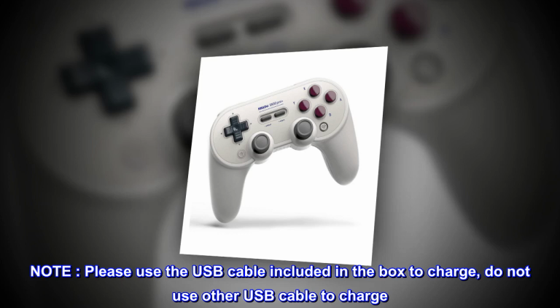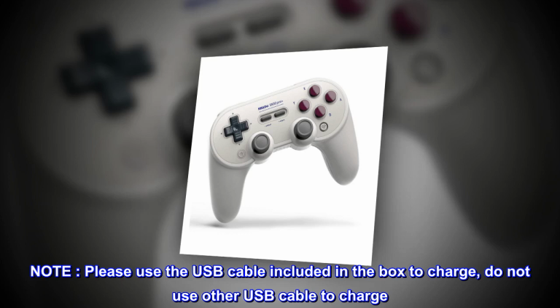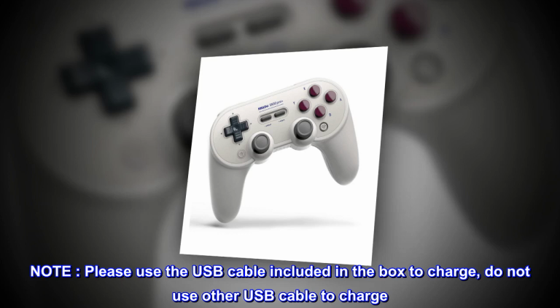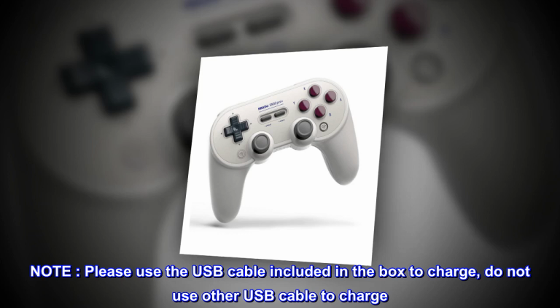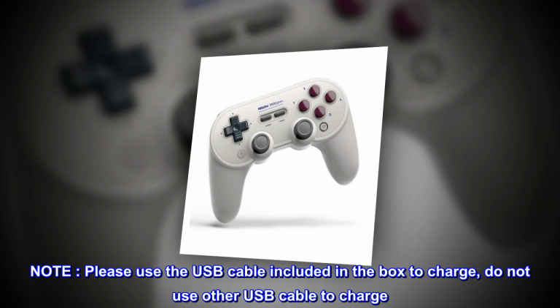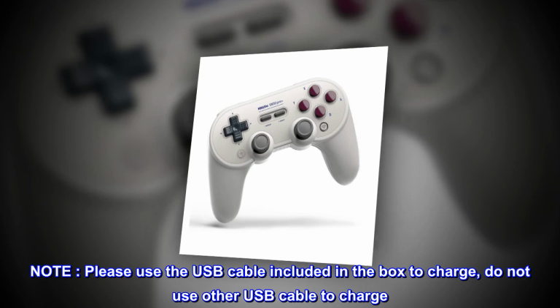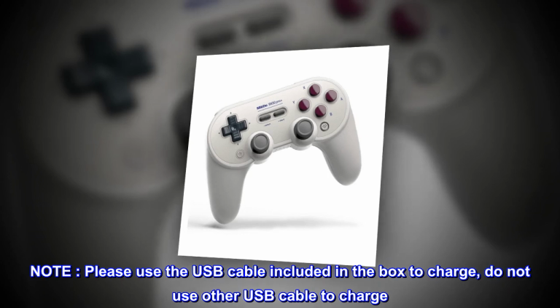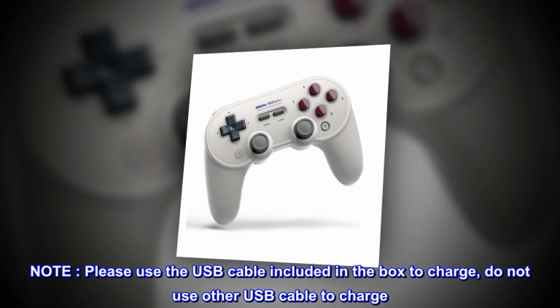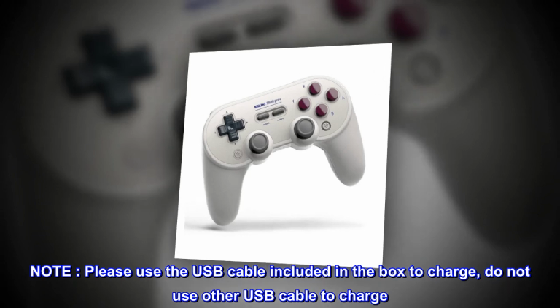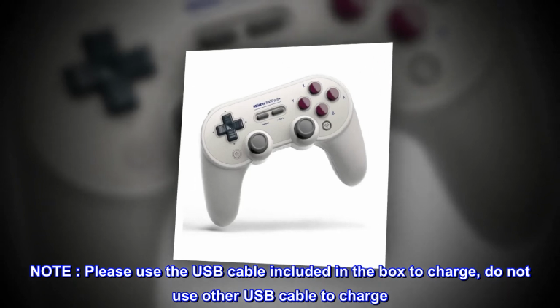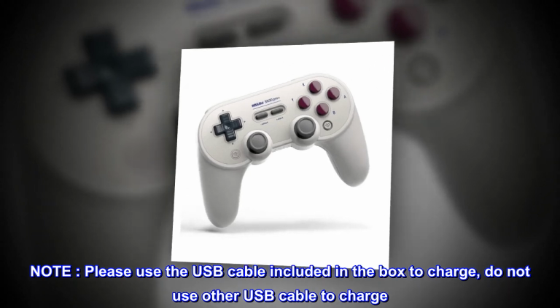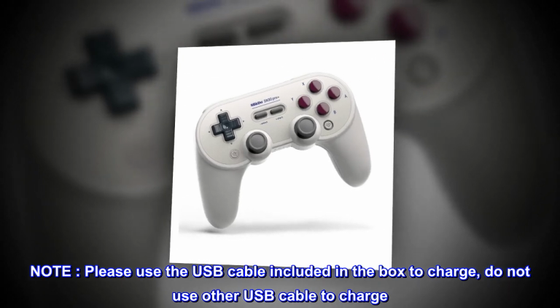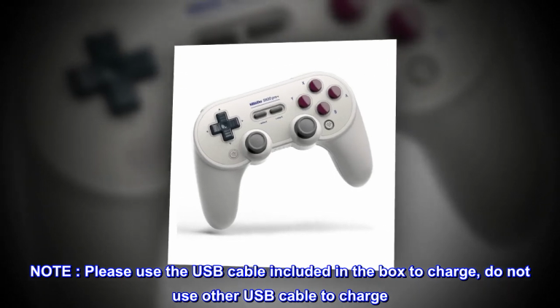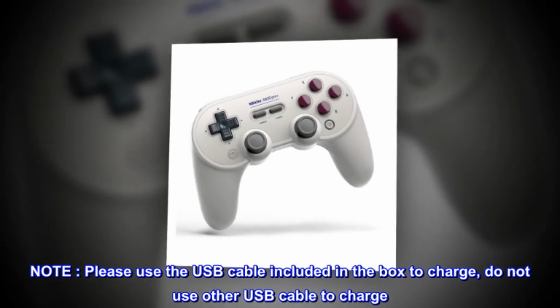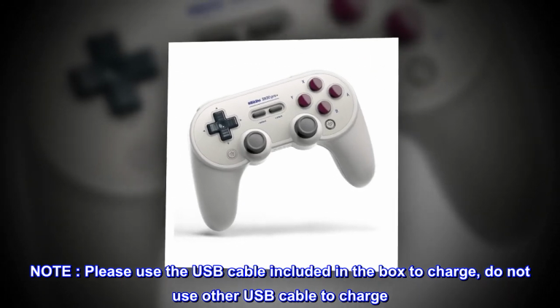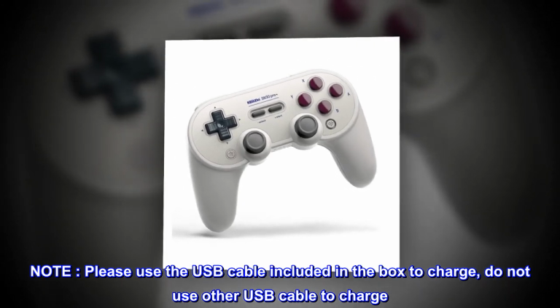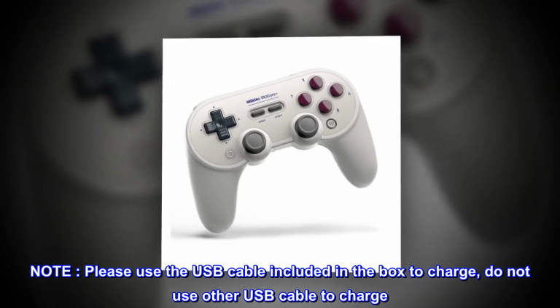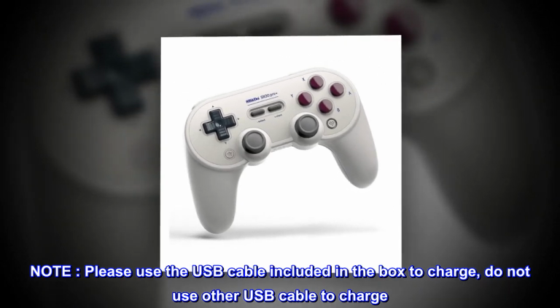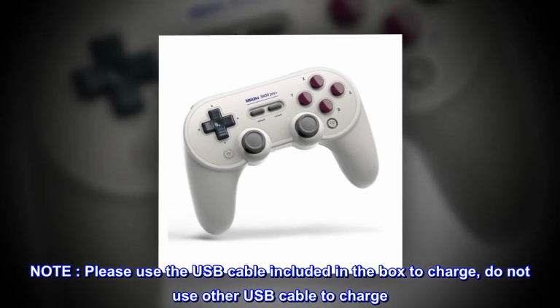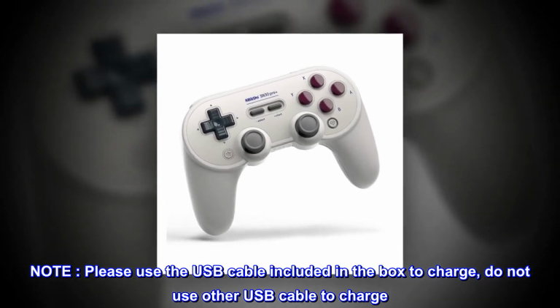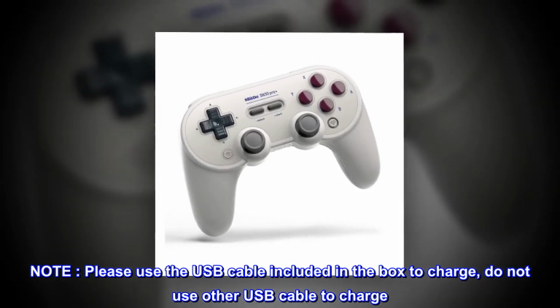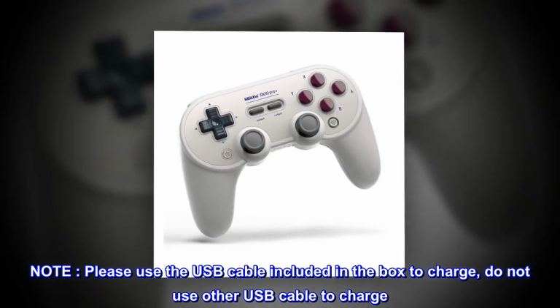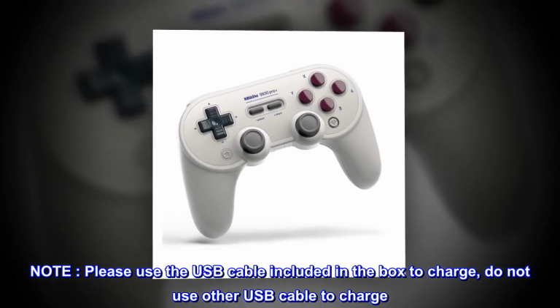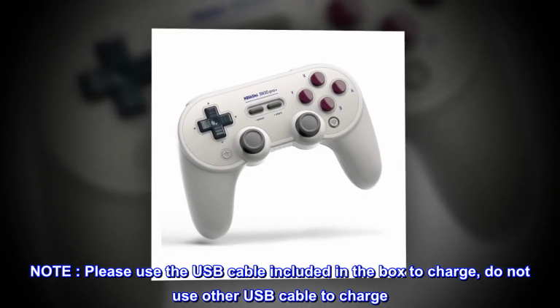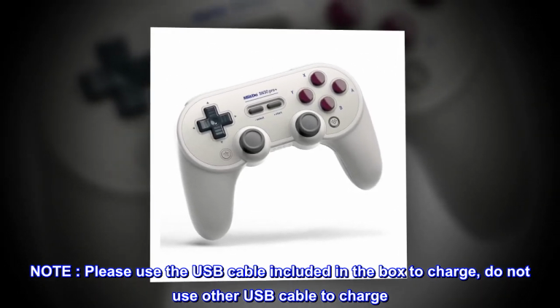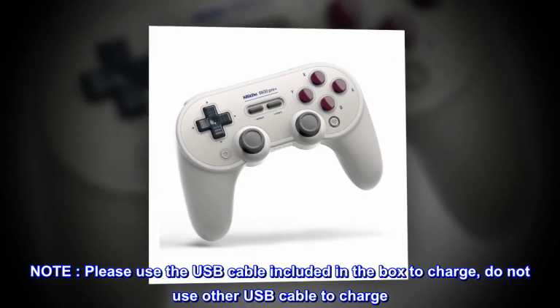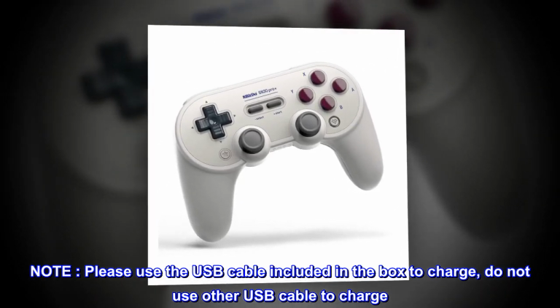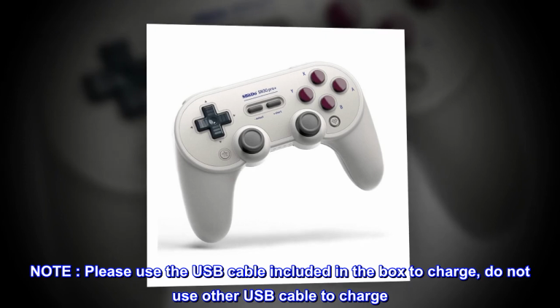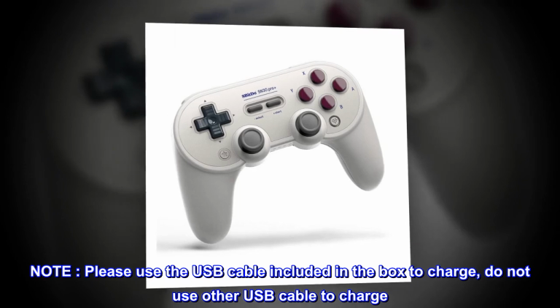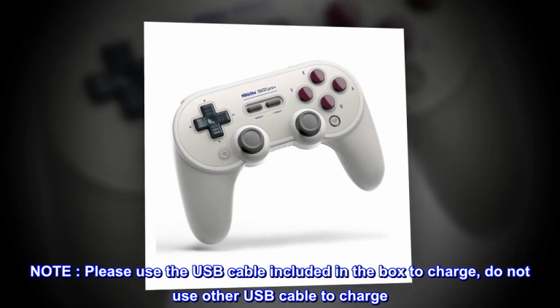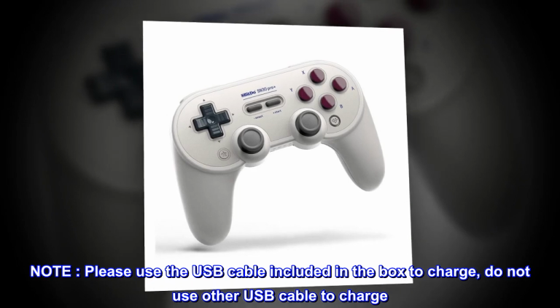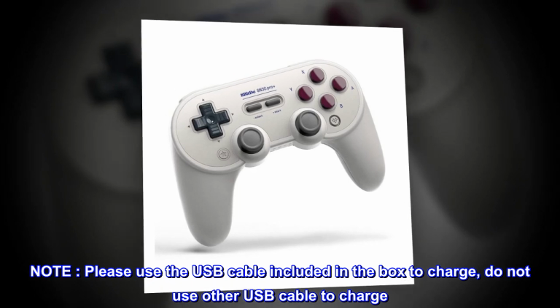Please use the USB cable included in the box to charge. Do not use other USB cables to charge.